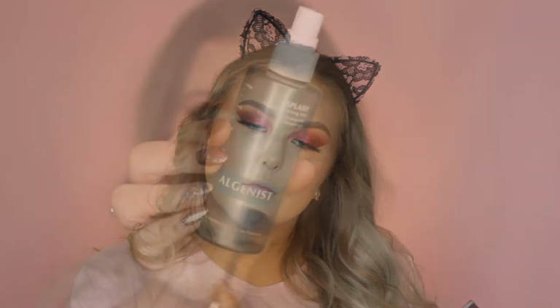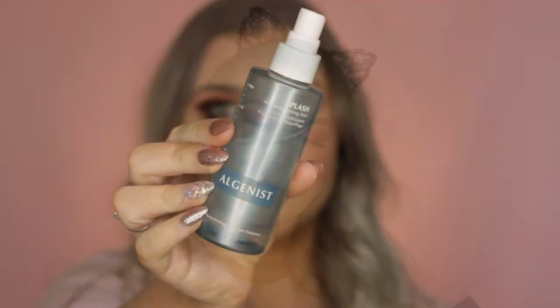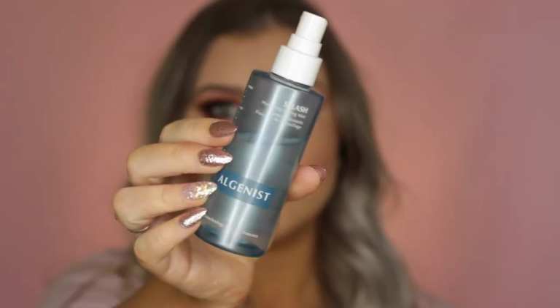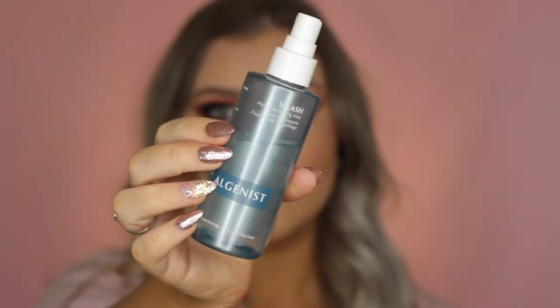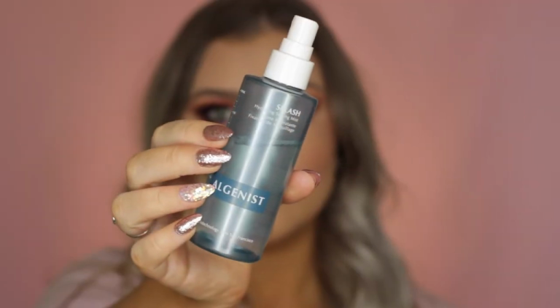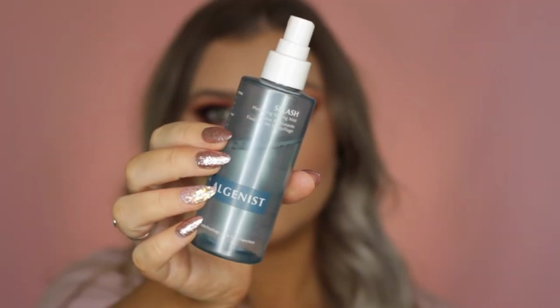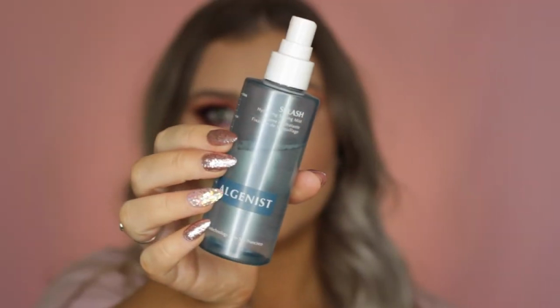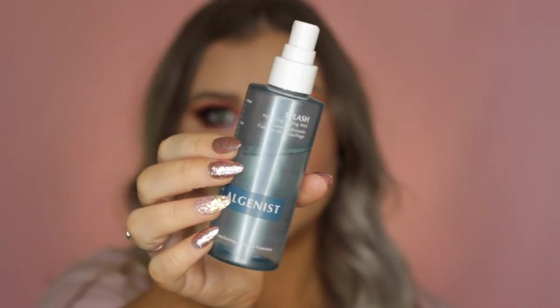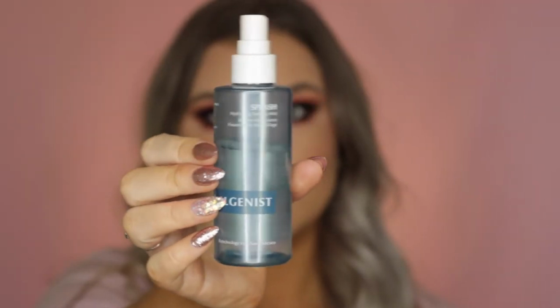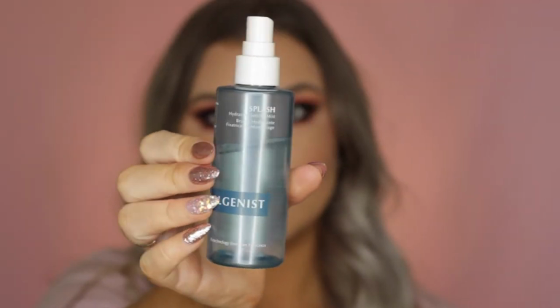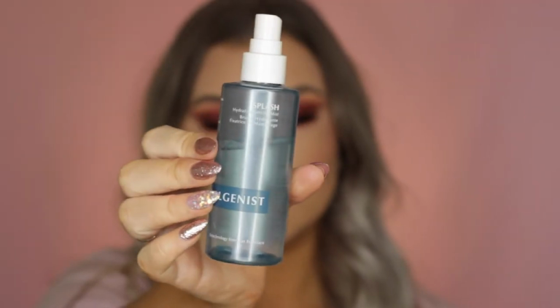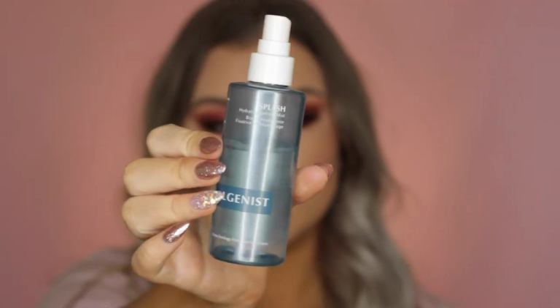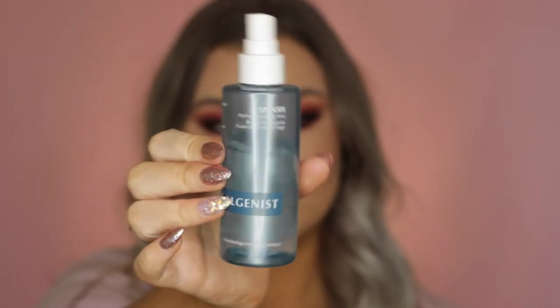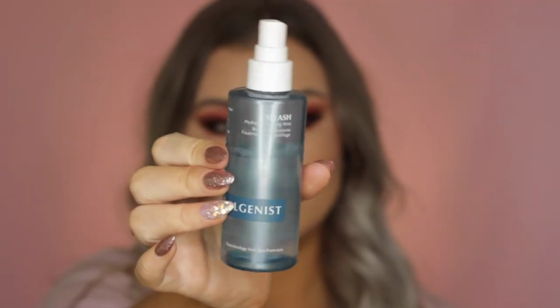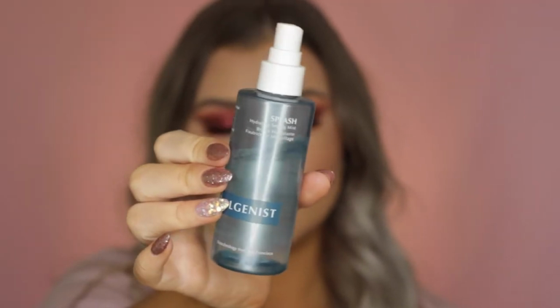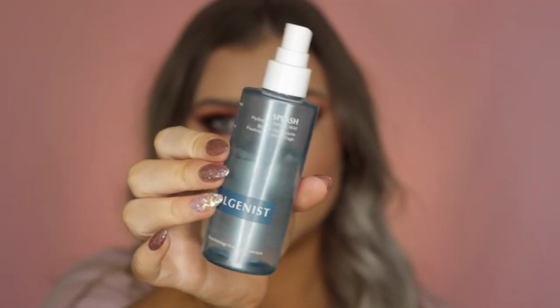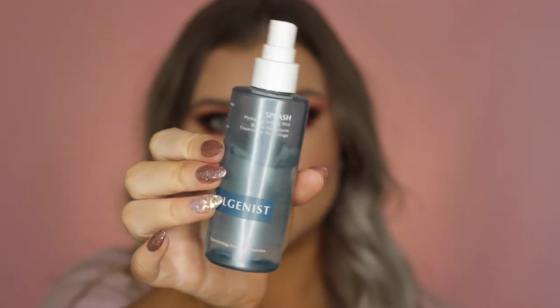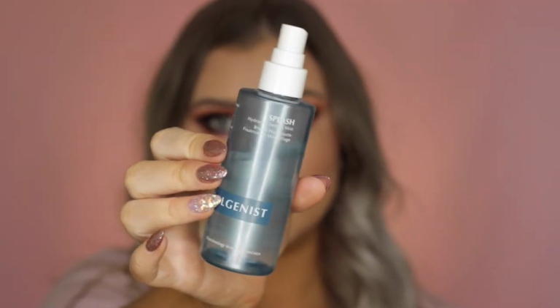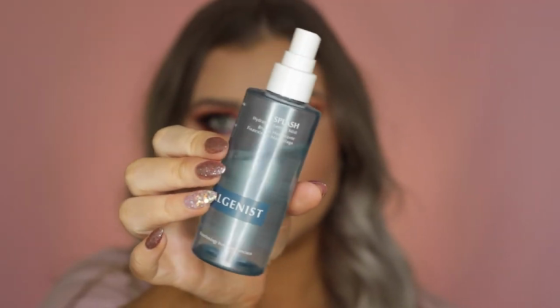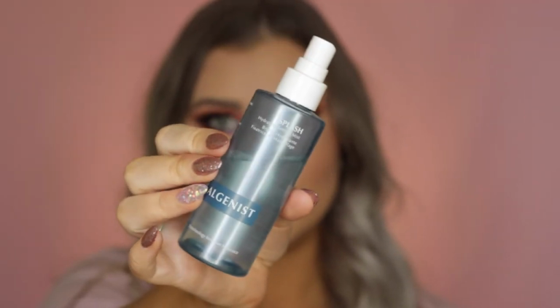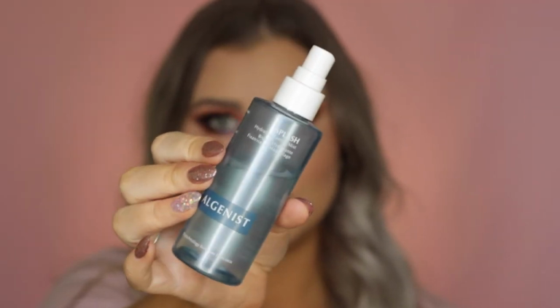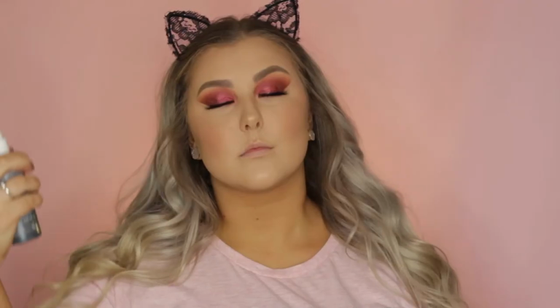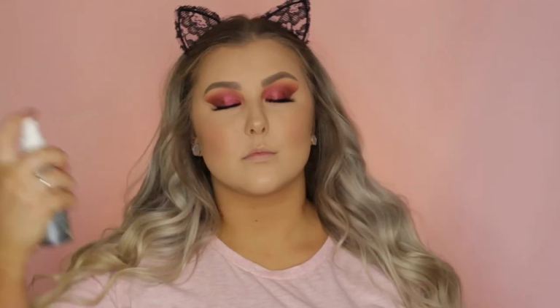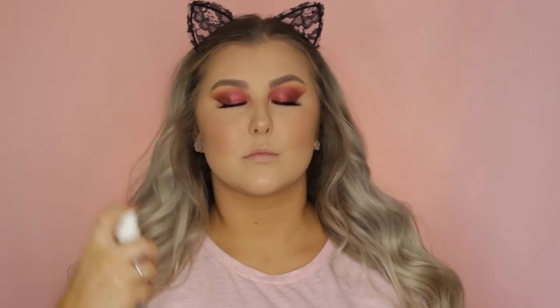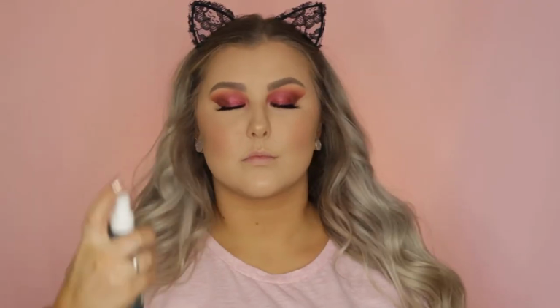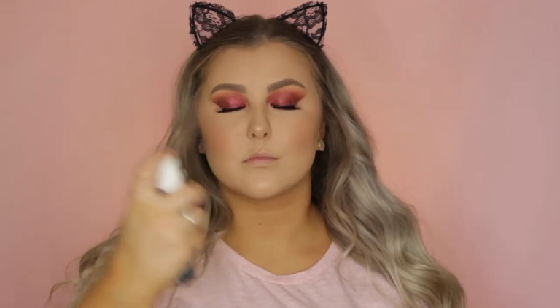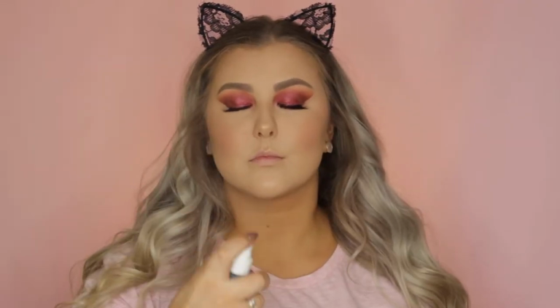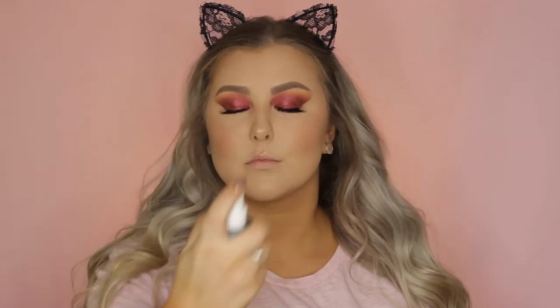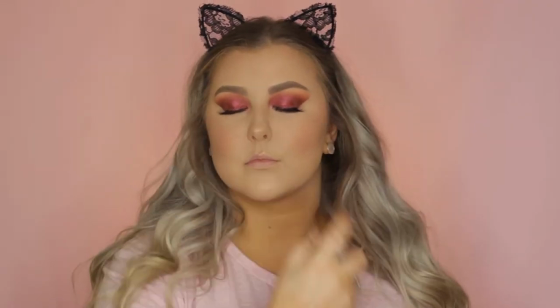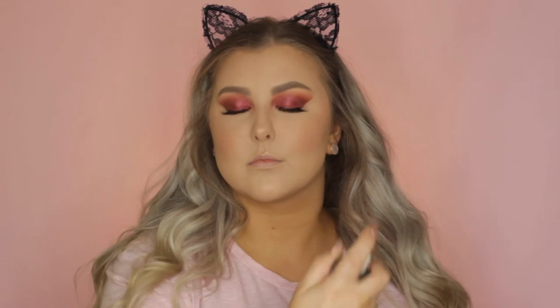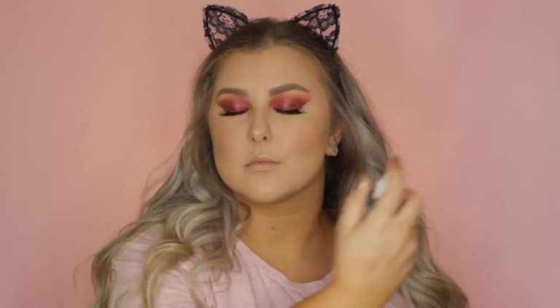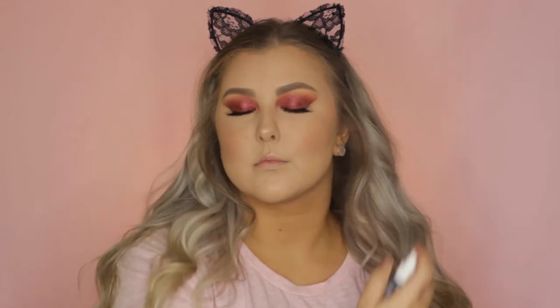Then I went in with my Algenist Splash Setting Spray to set my base in place.